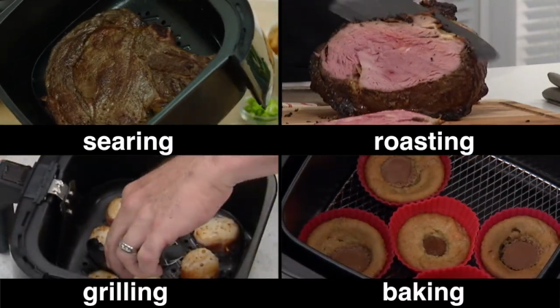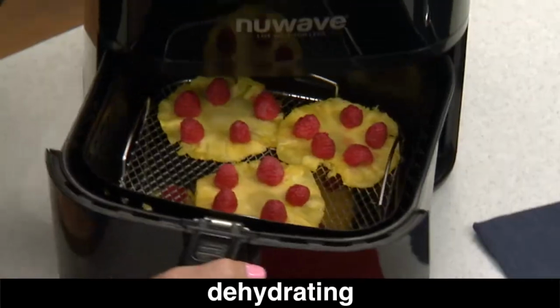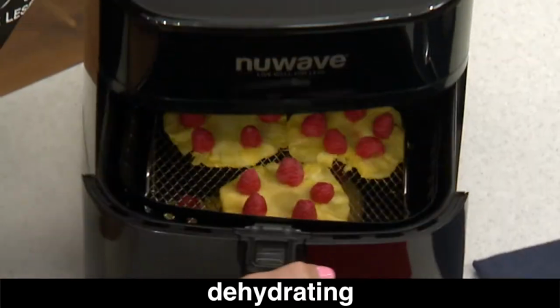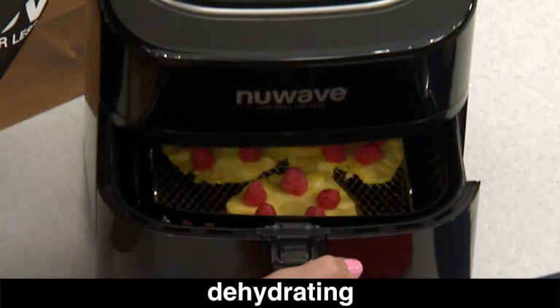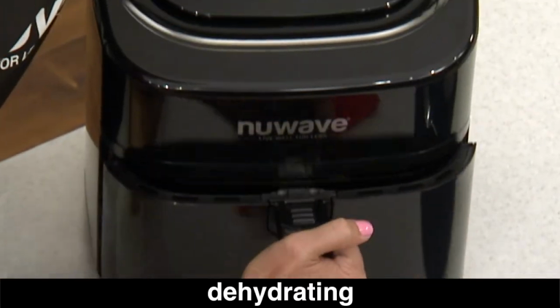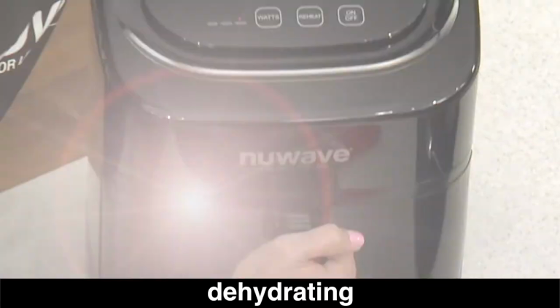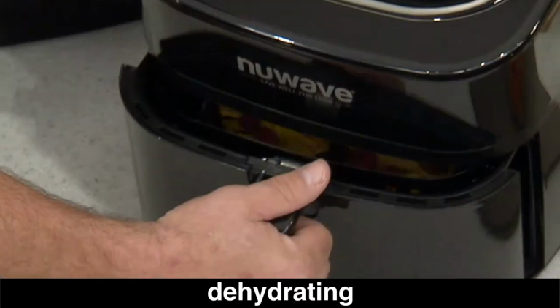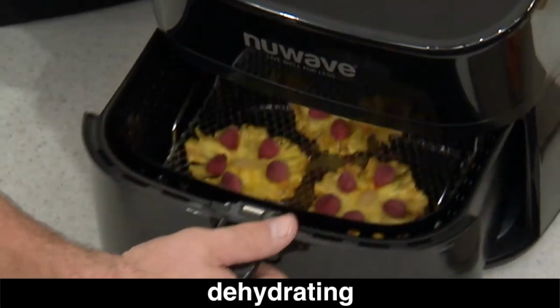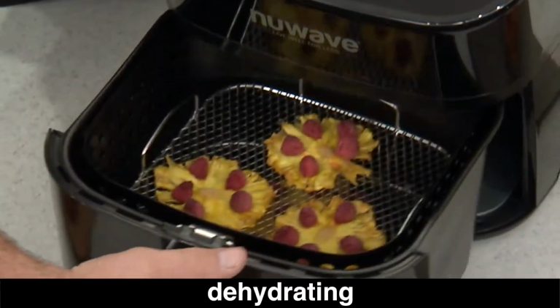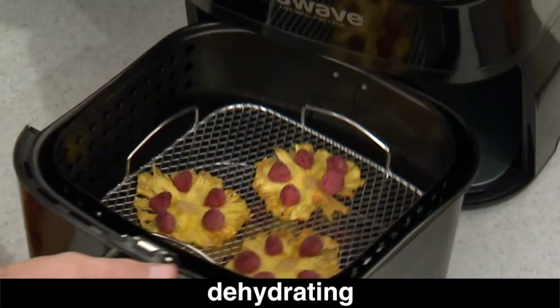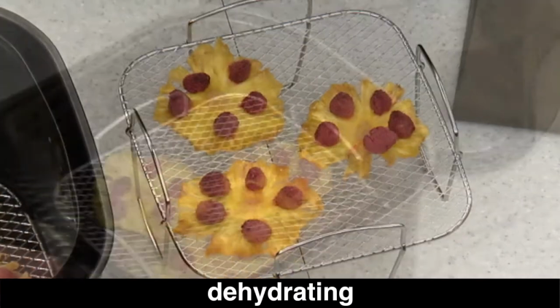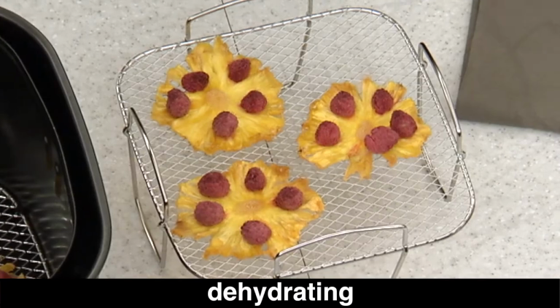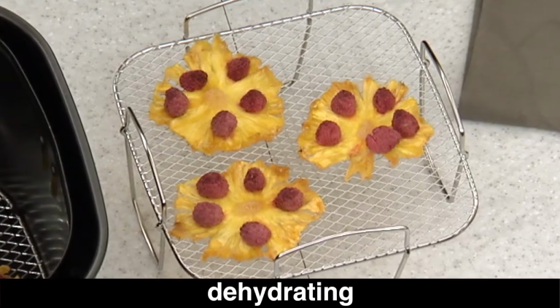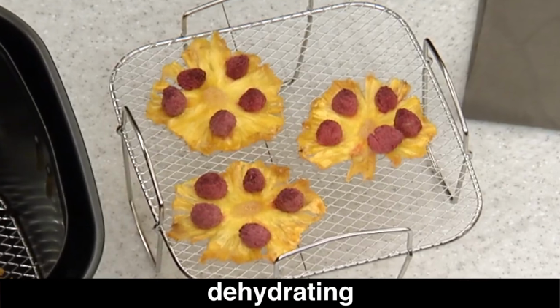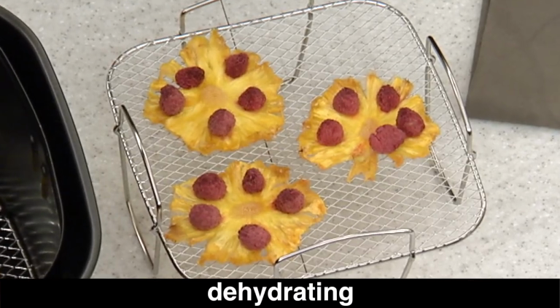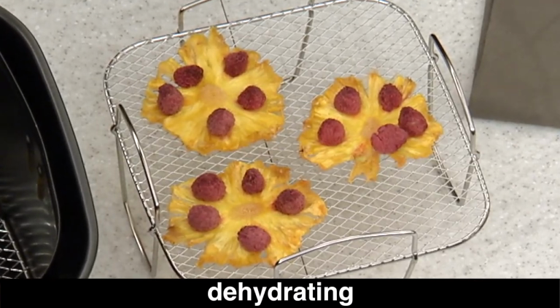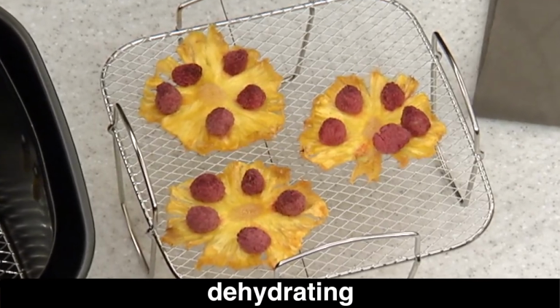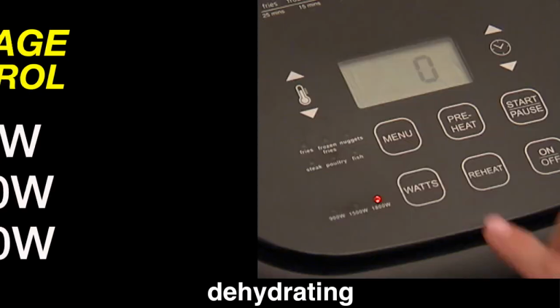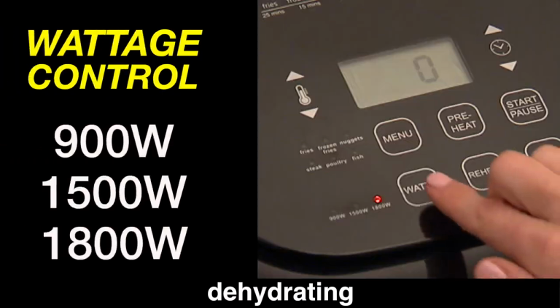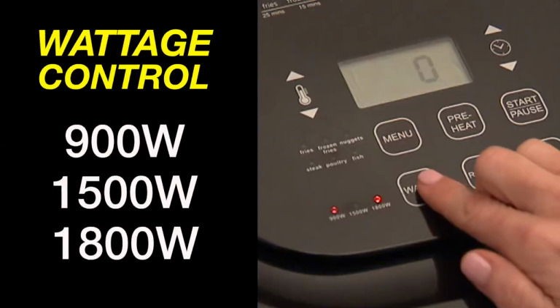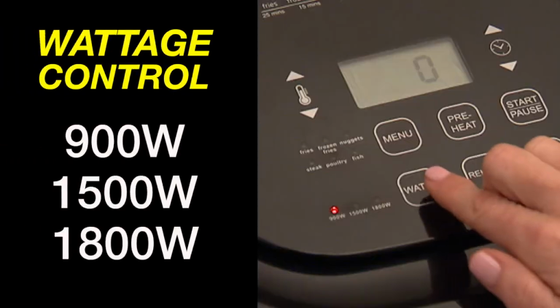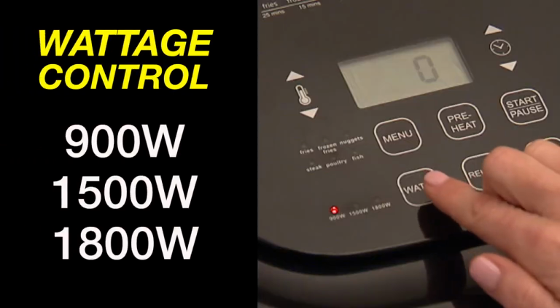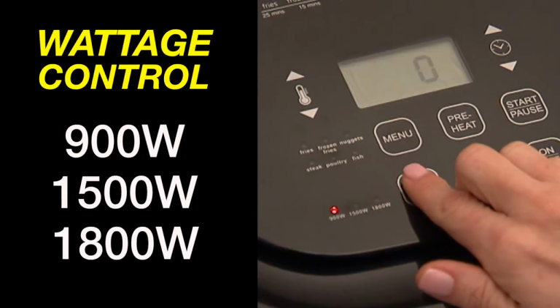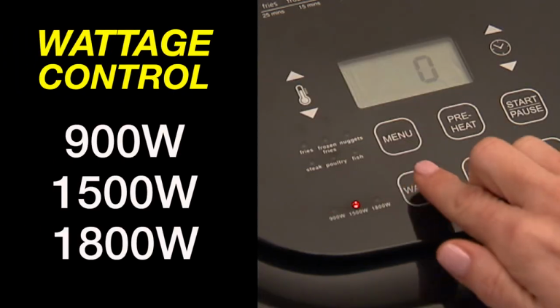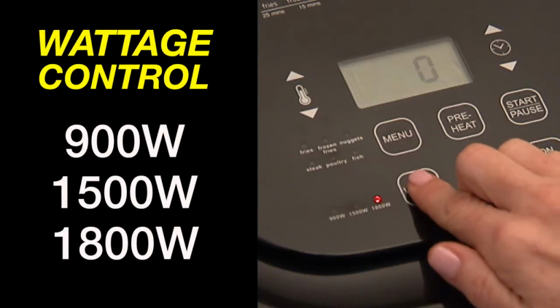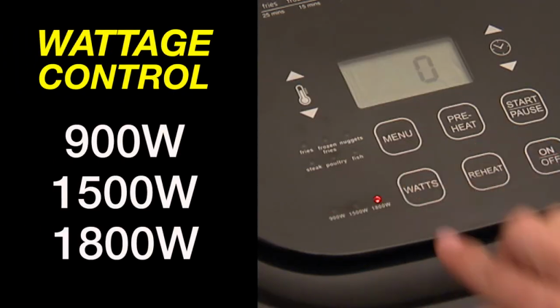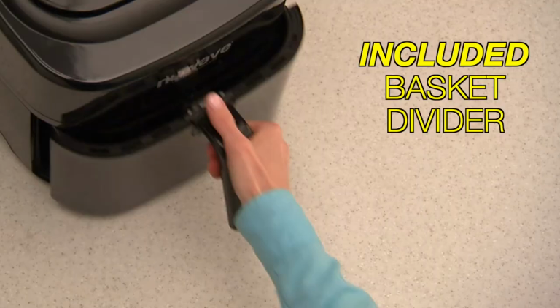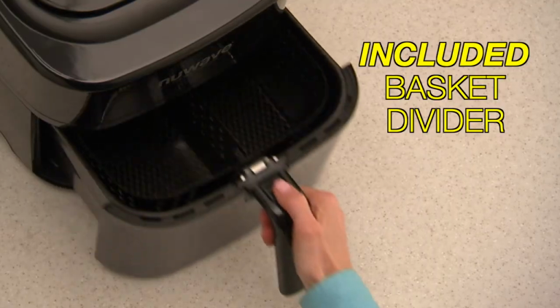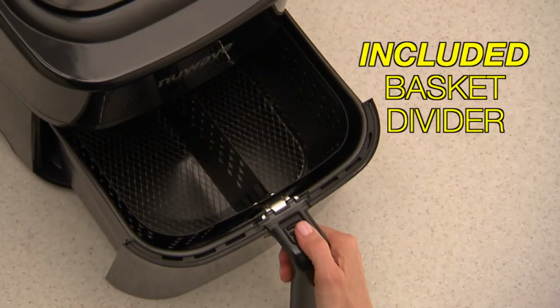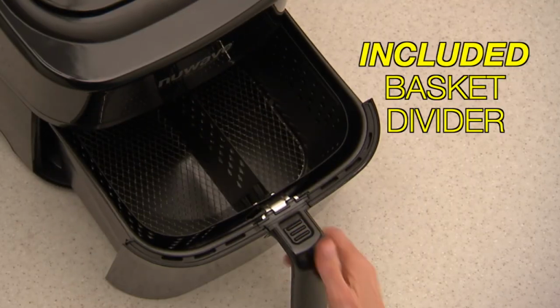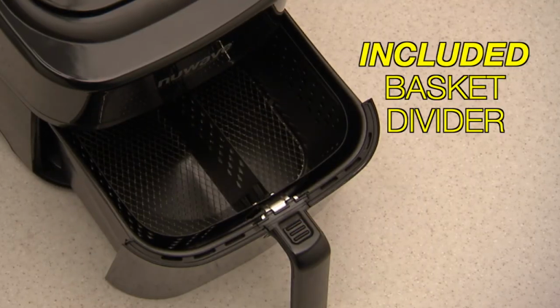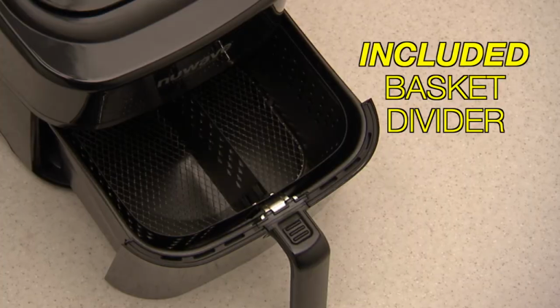Dehydrating has never been easier or faster than it is with the New Wave Brio. The 6-quart Brio adds wattage control and the basket divider.